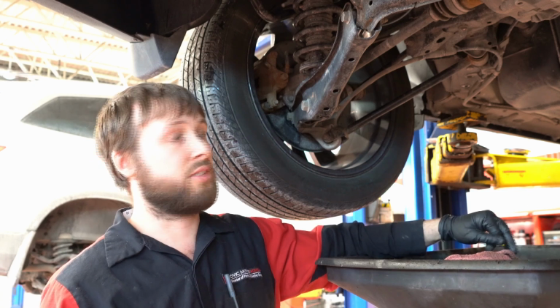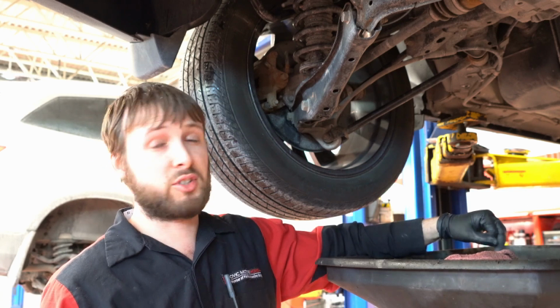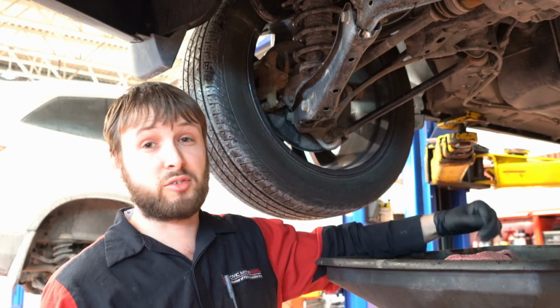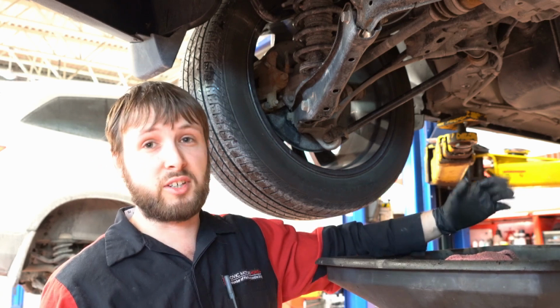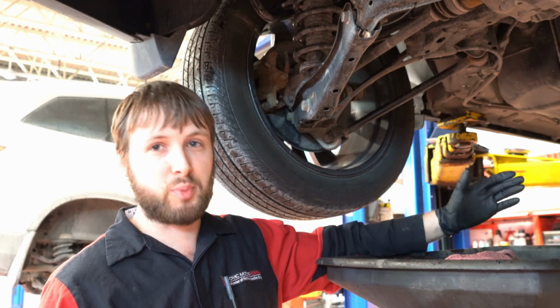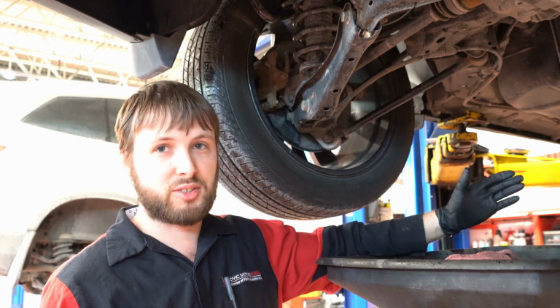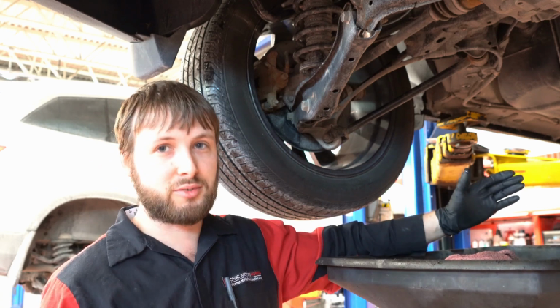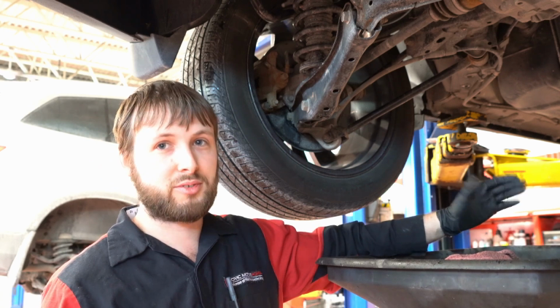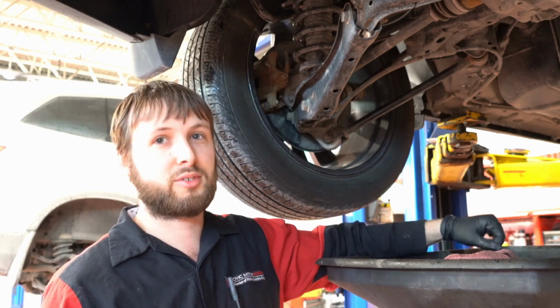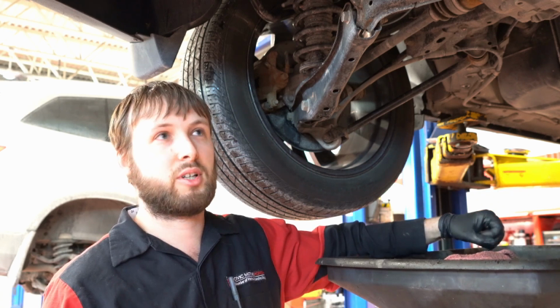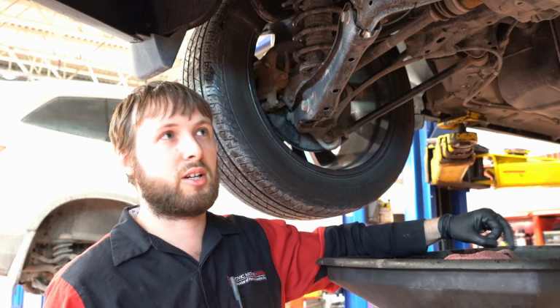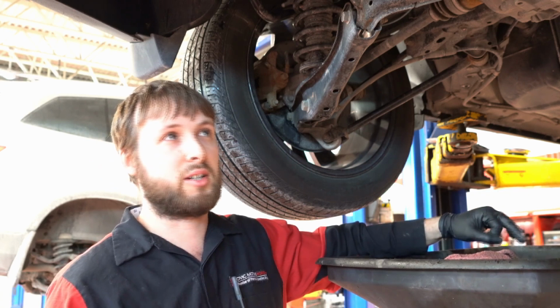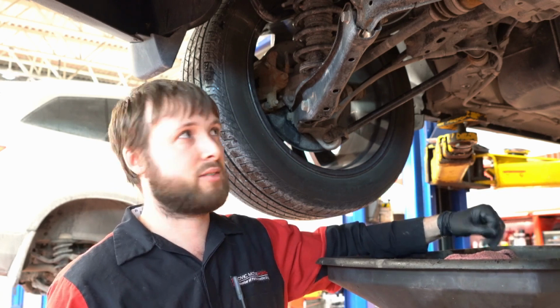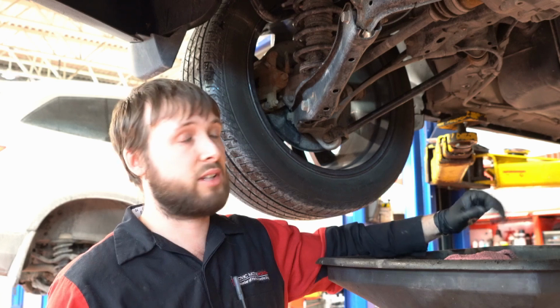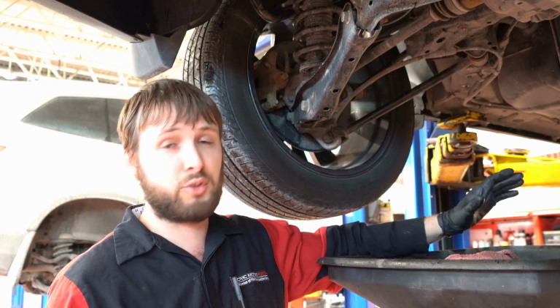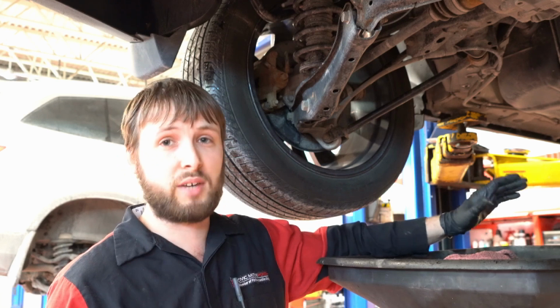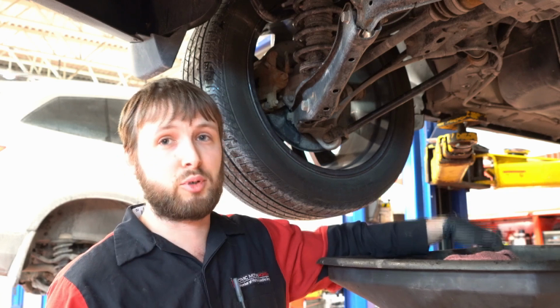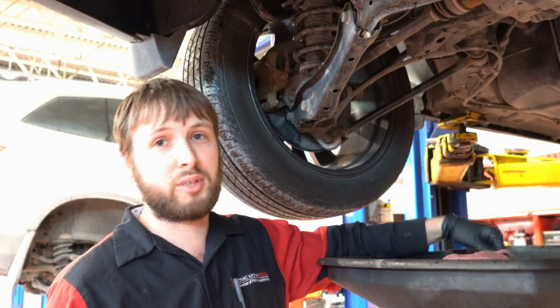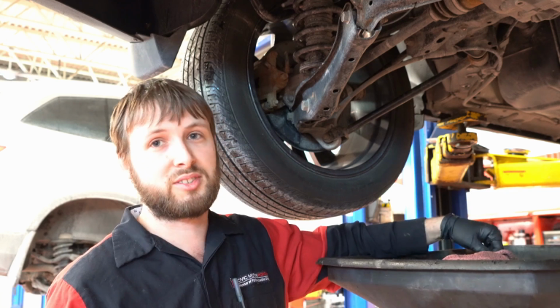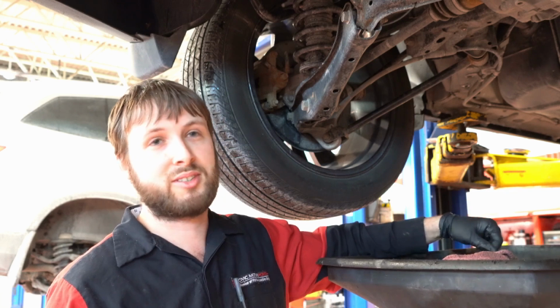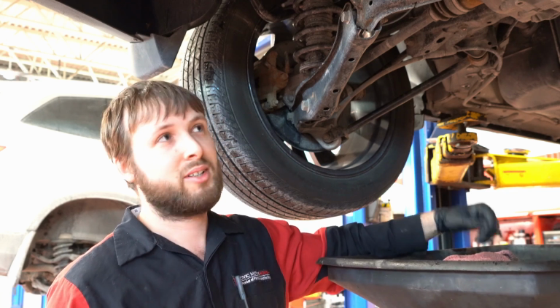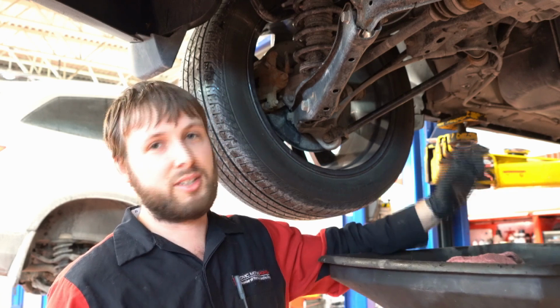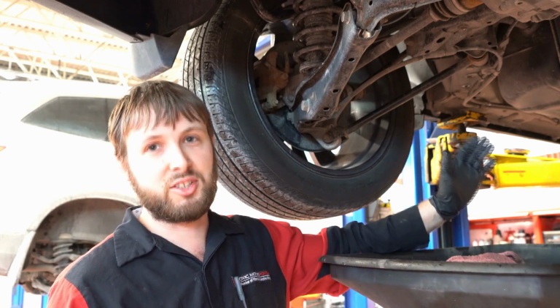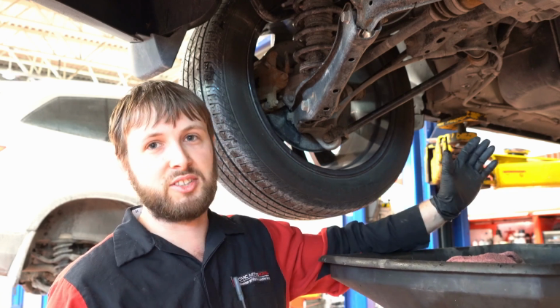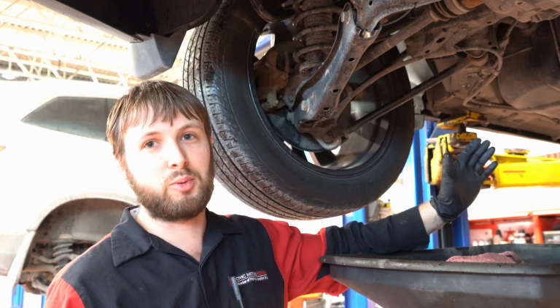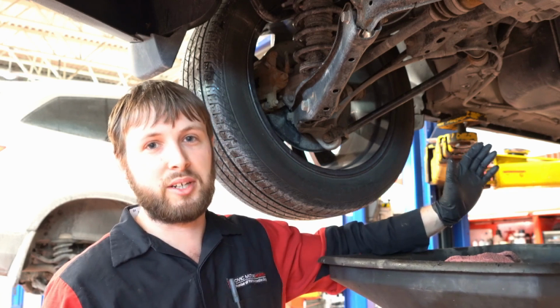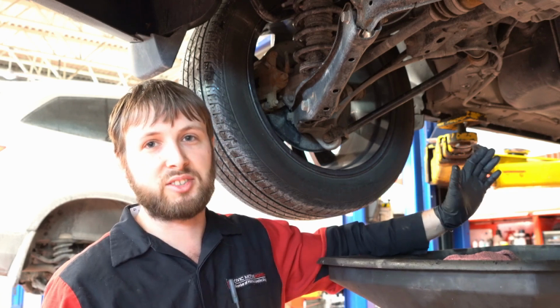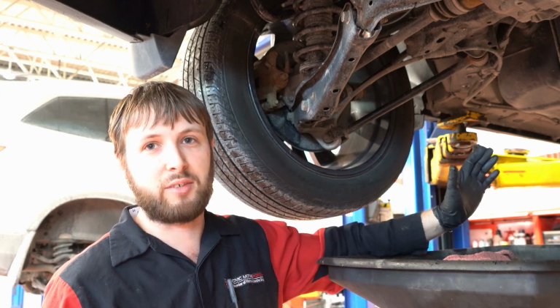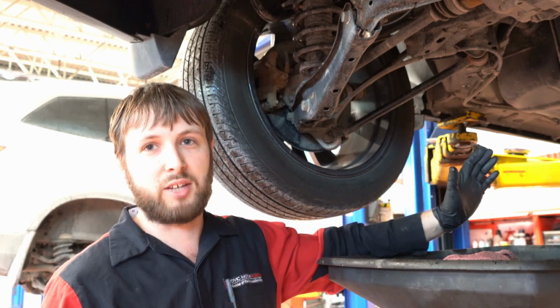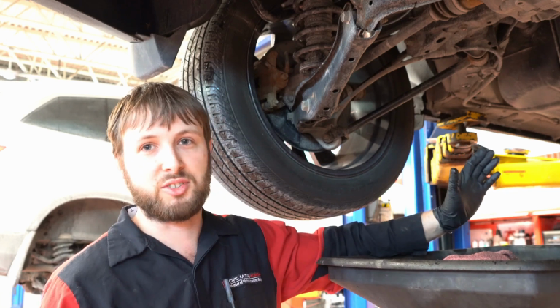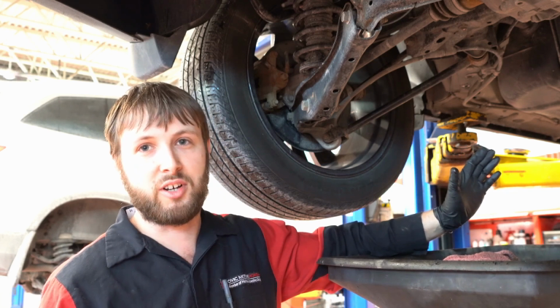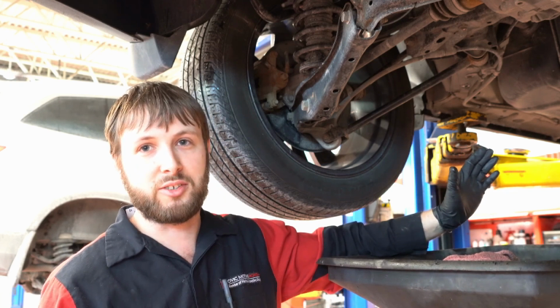The differential is very expensive. If you have to replace it, this is an easy way to save thousands of dollars.